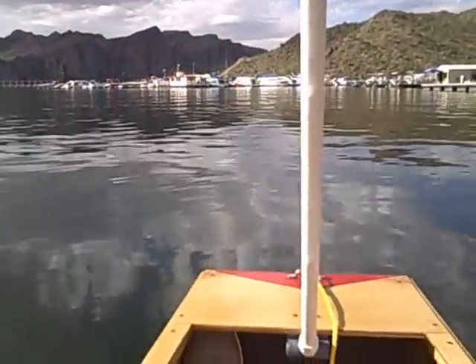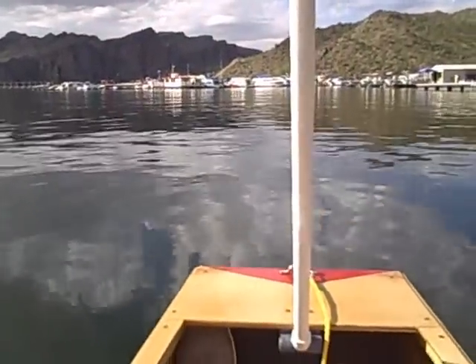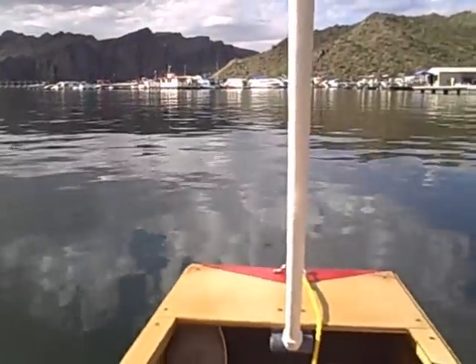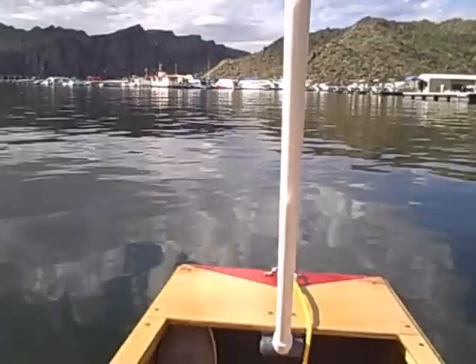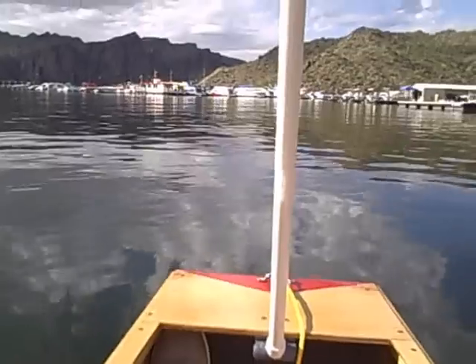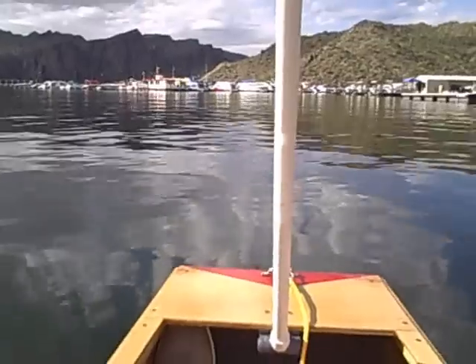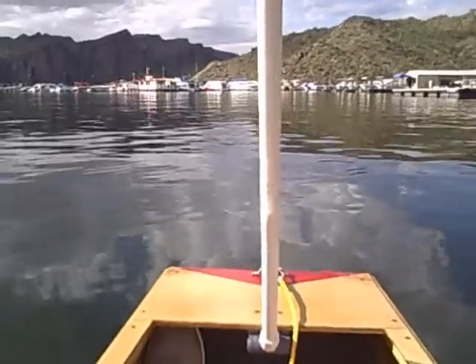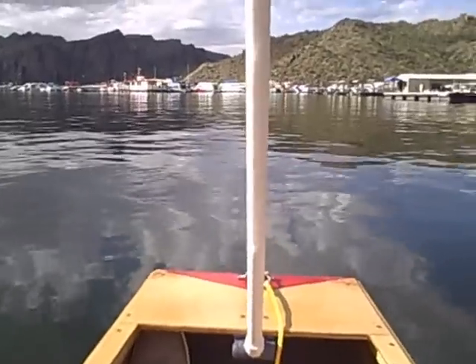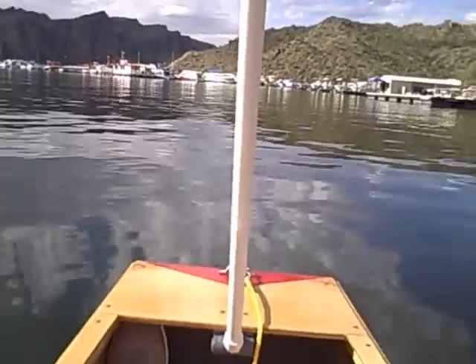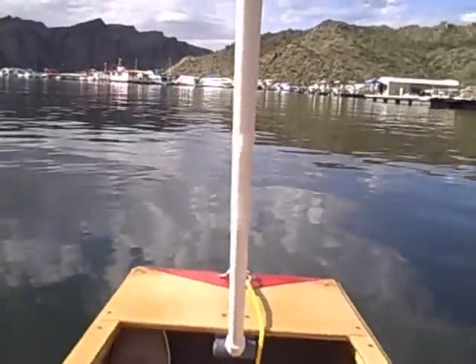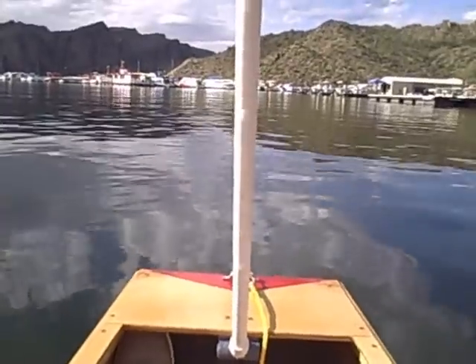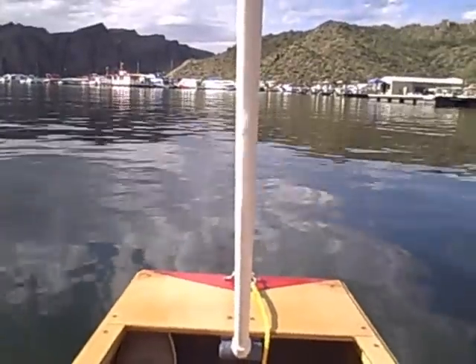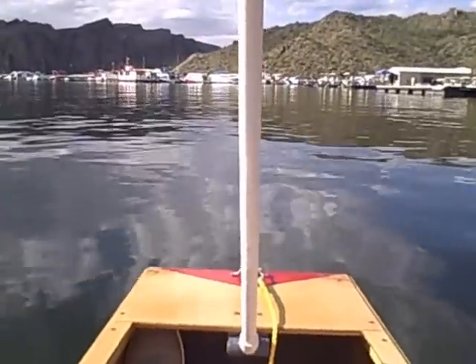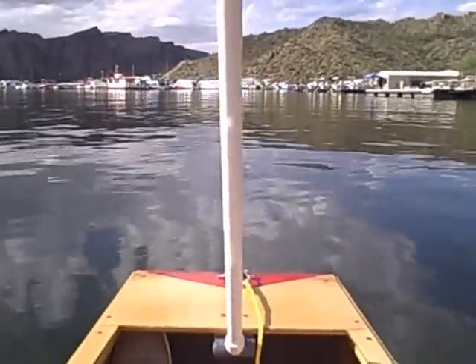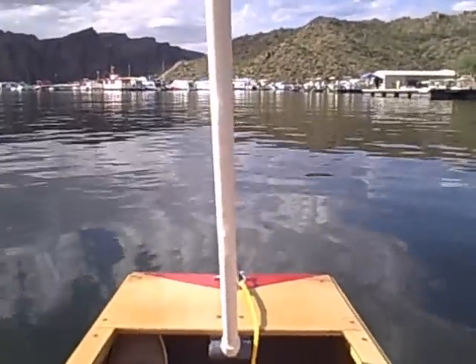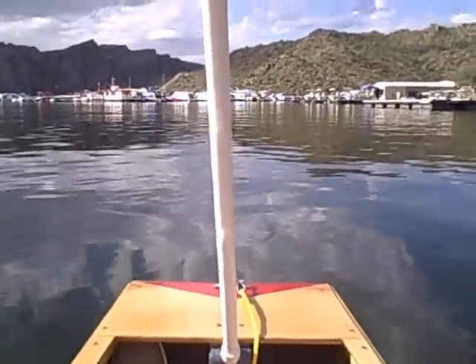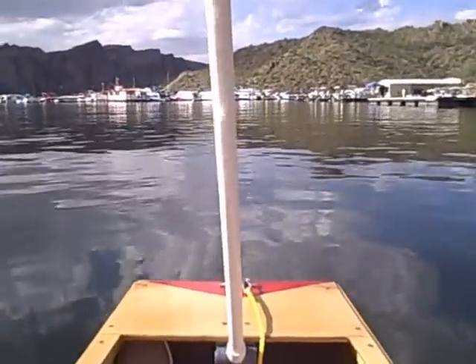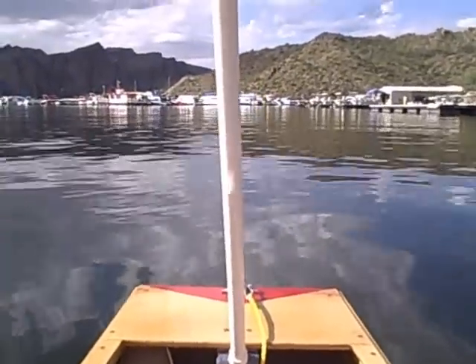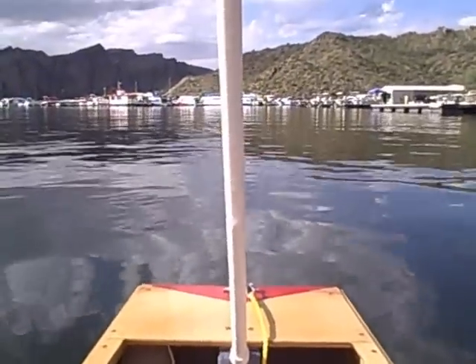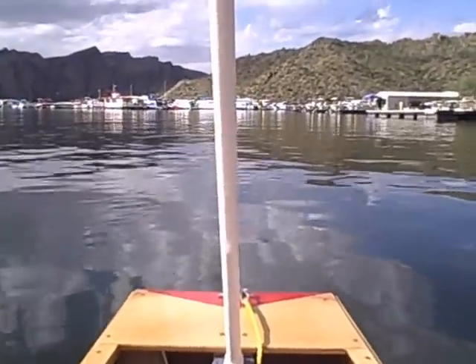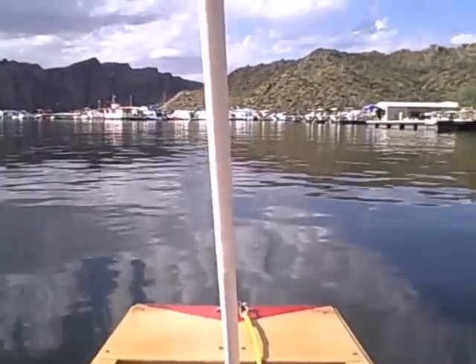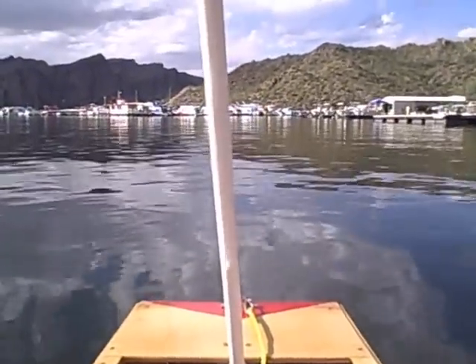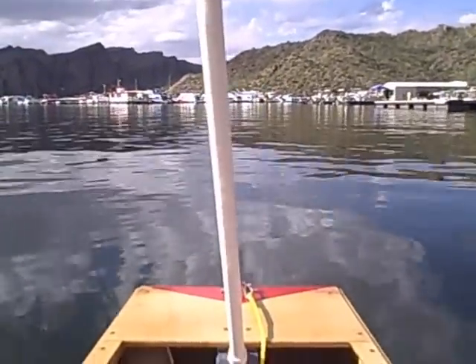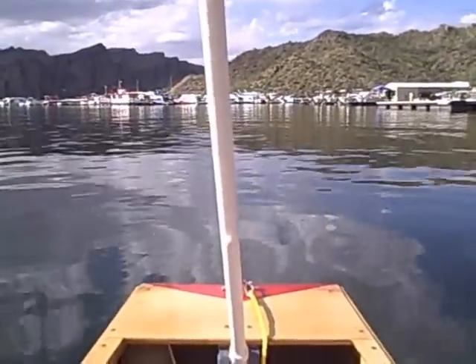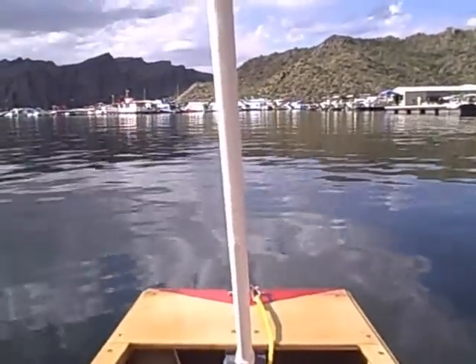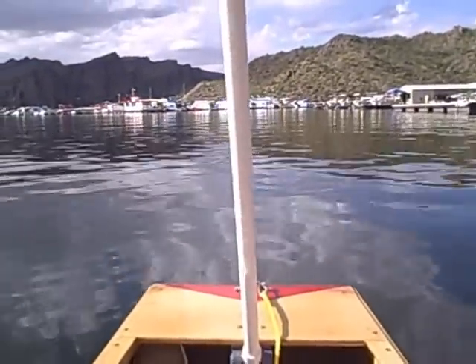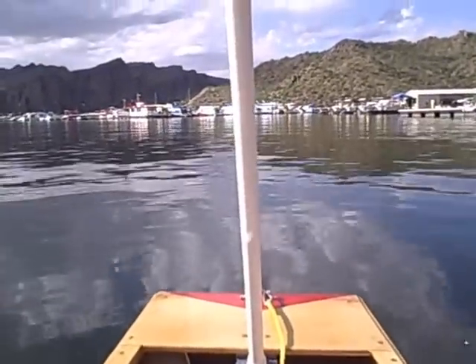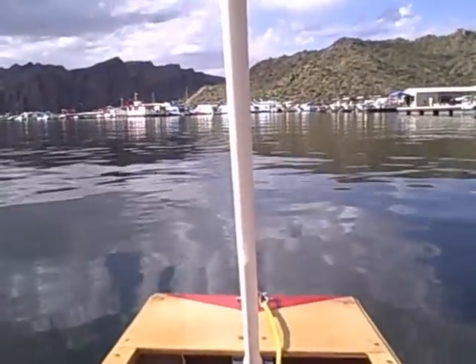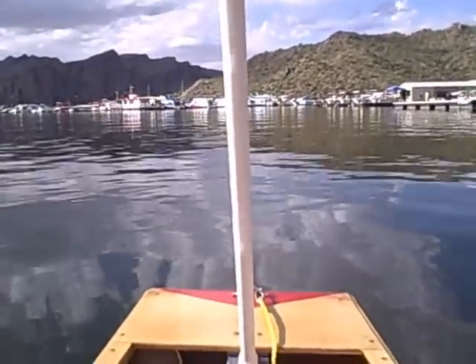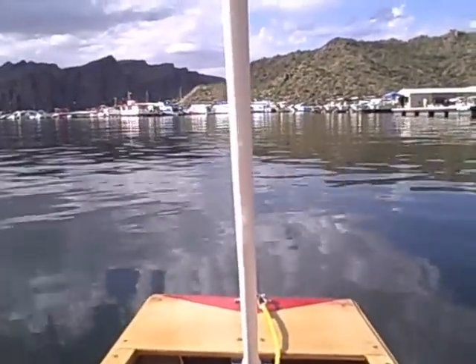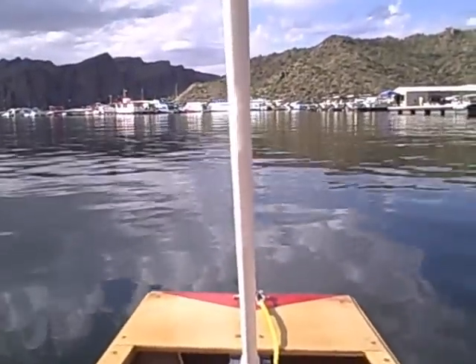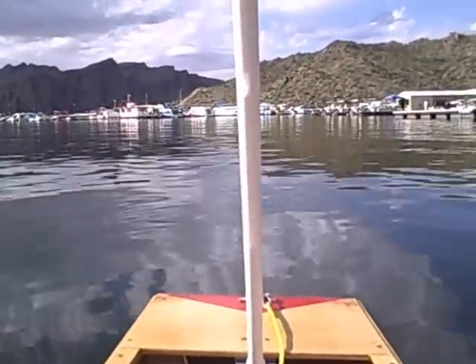Signing off, enjoying another day at Lake Saguaro in the little poke-a-boat.